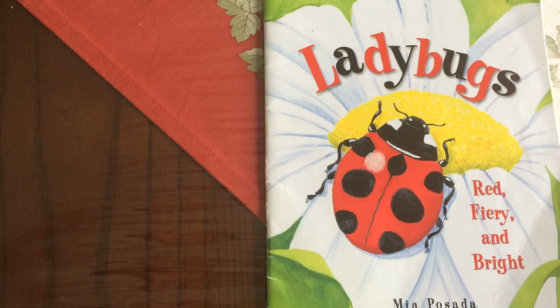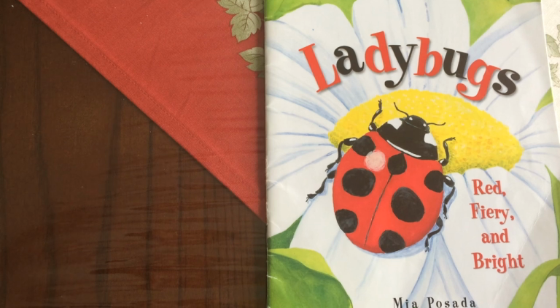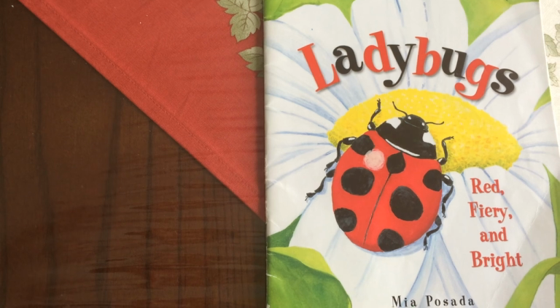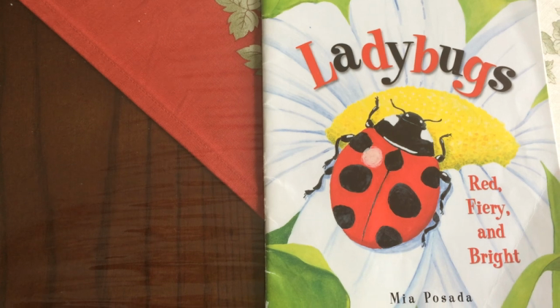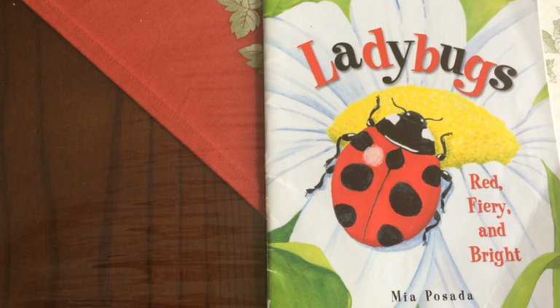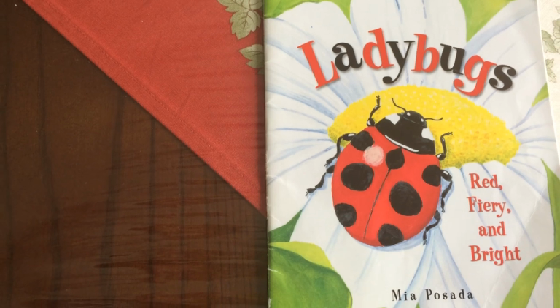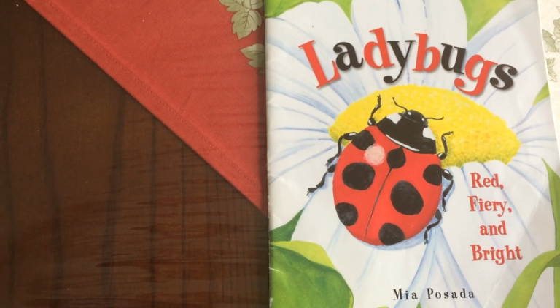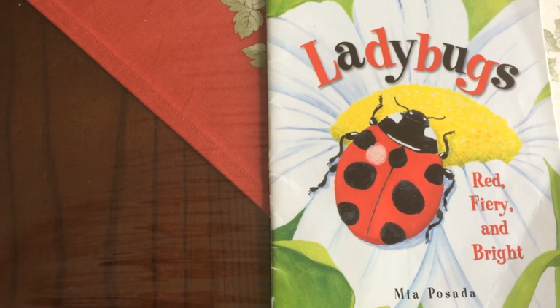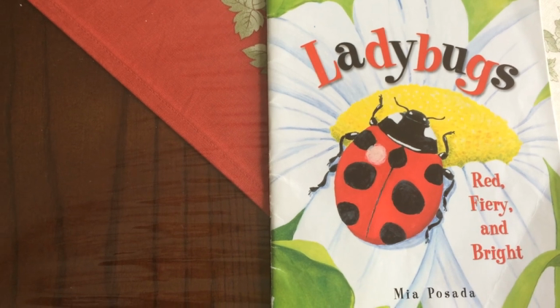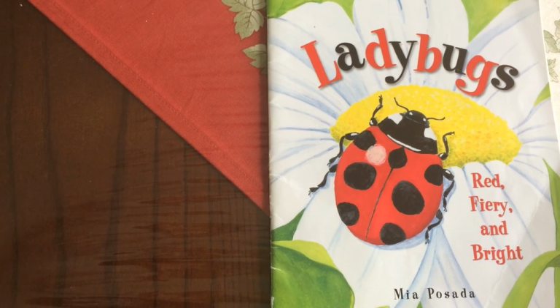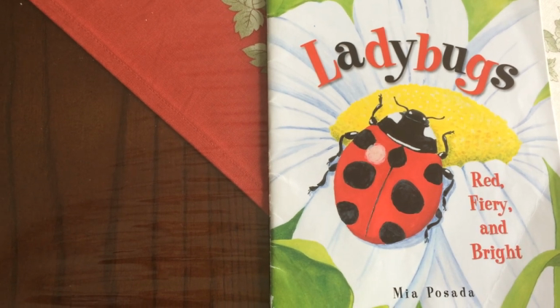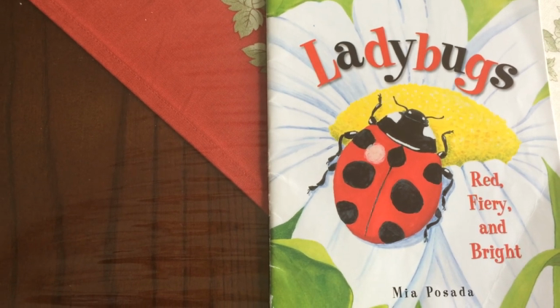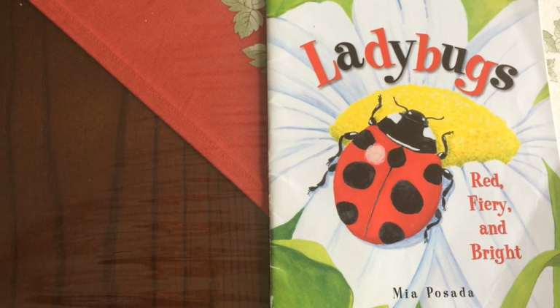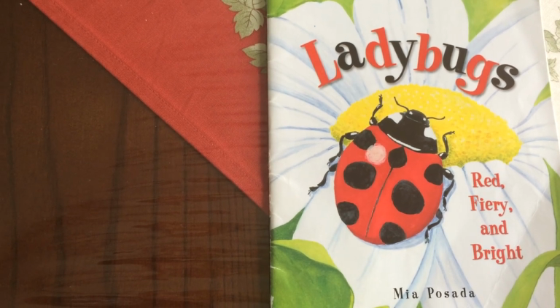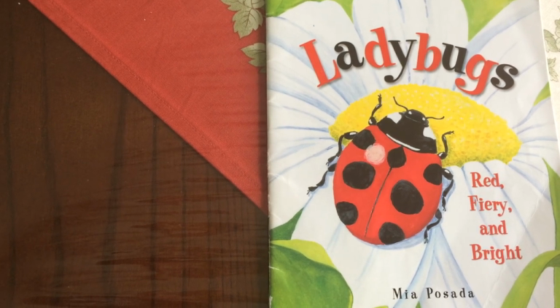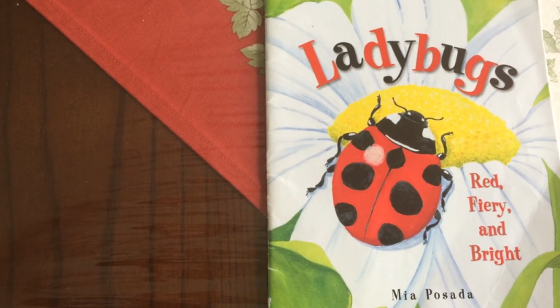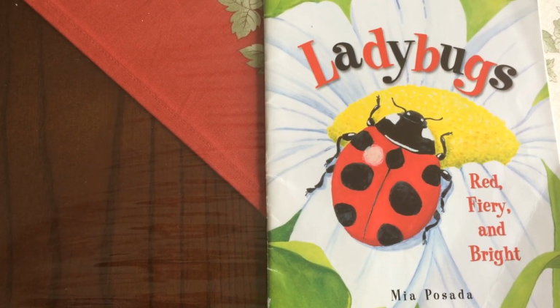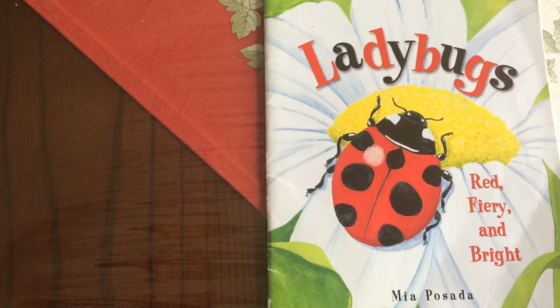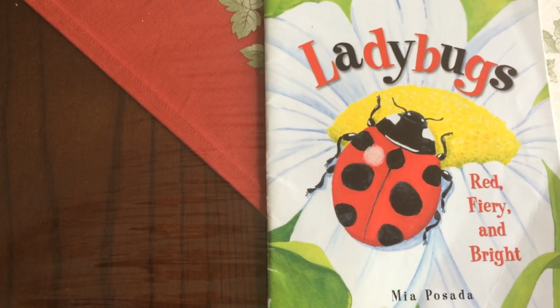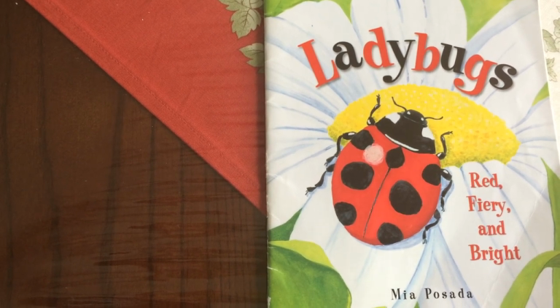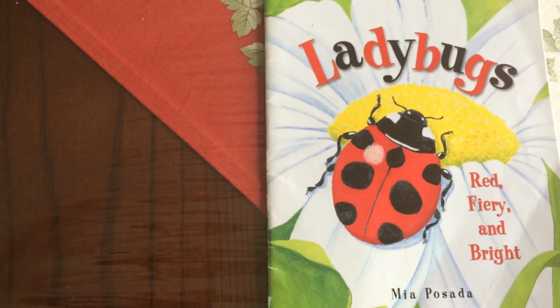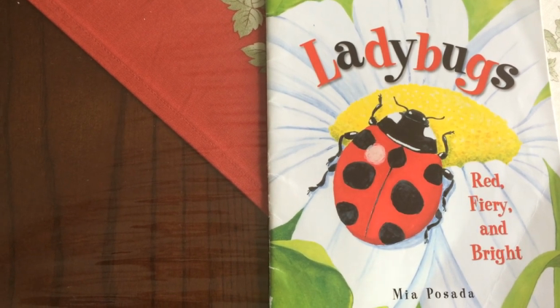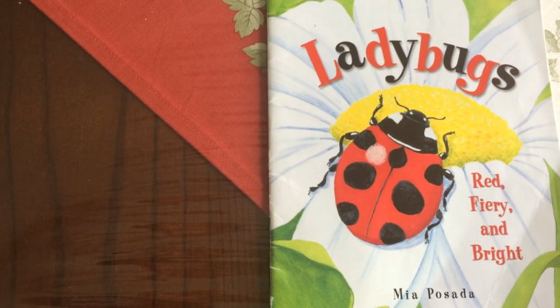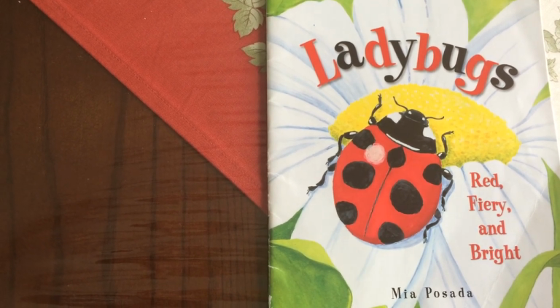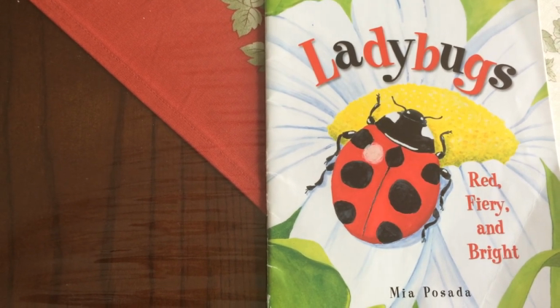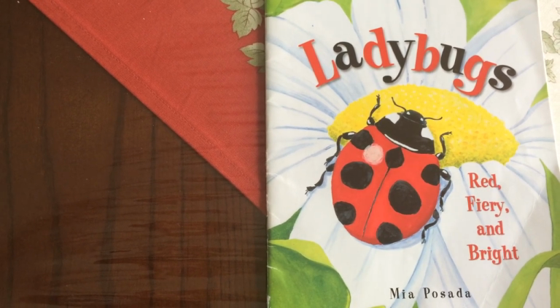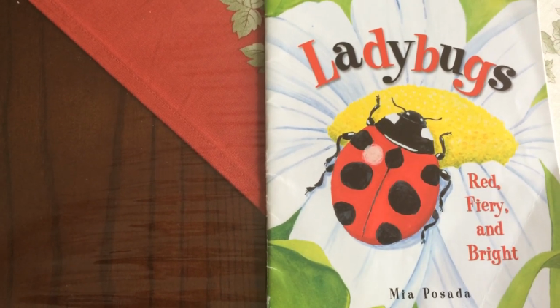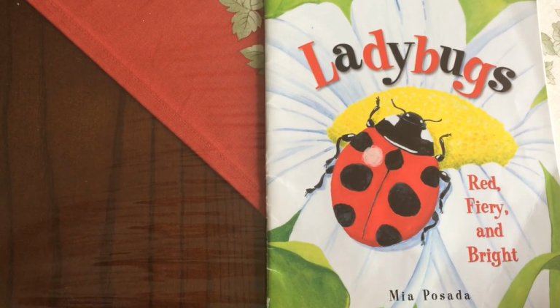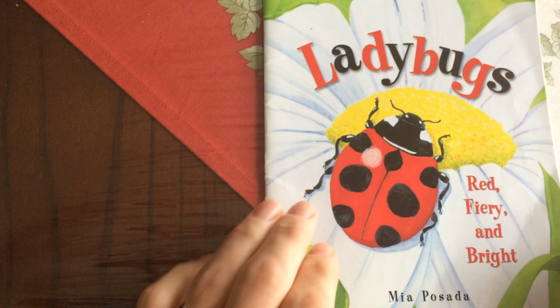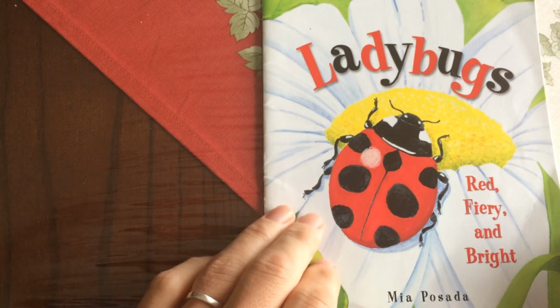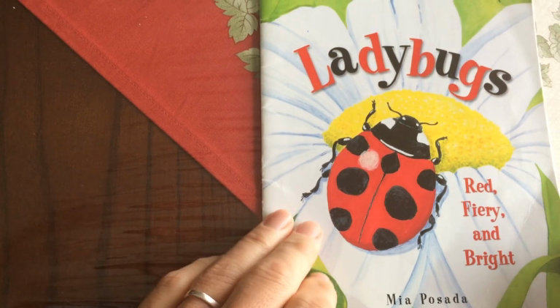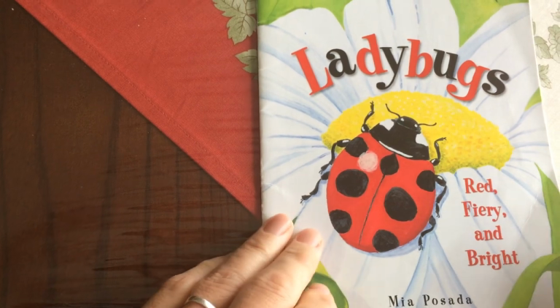Ladybugs, Red, Fiery, and Bright by Mia Posada.